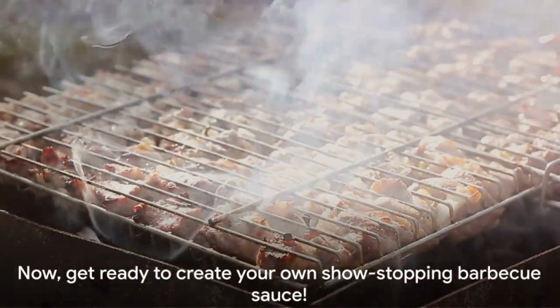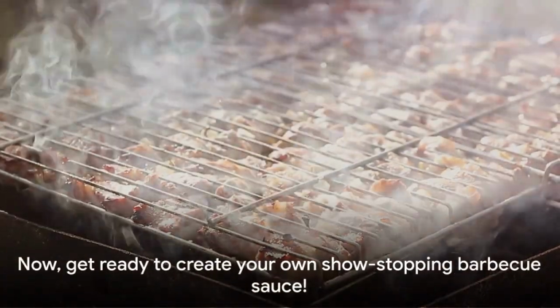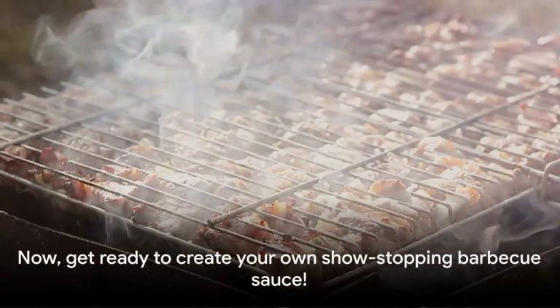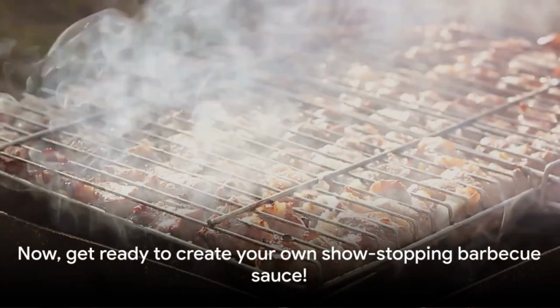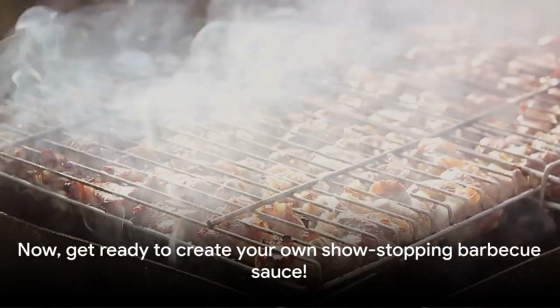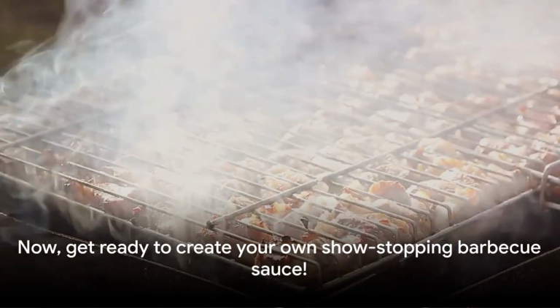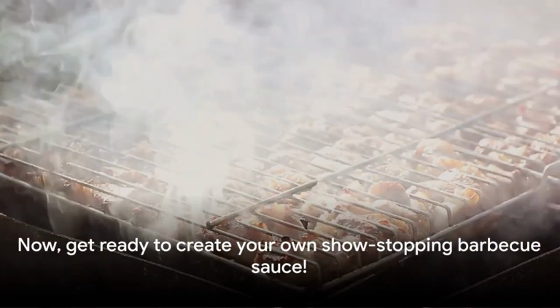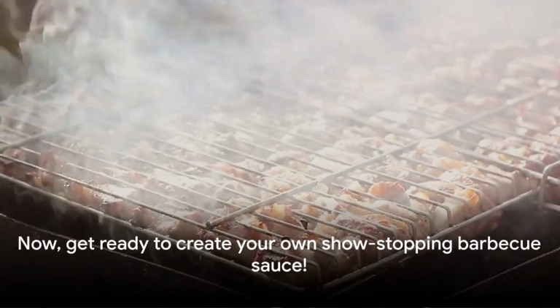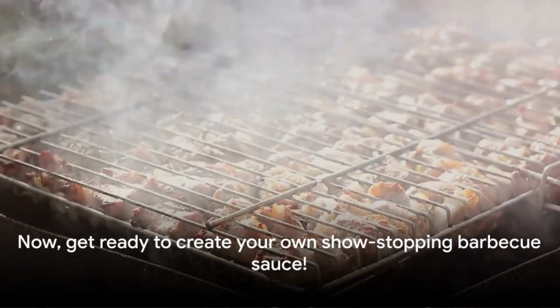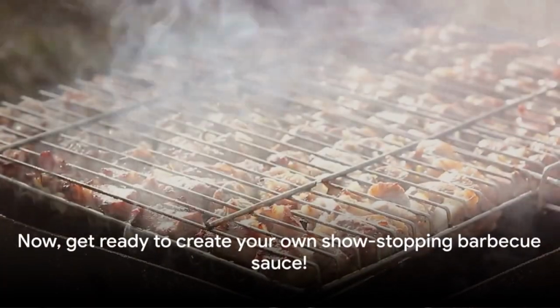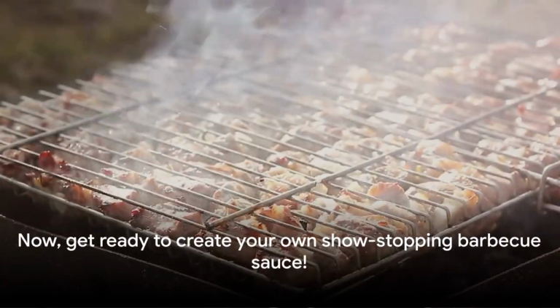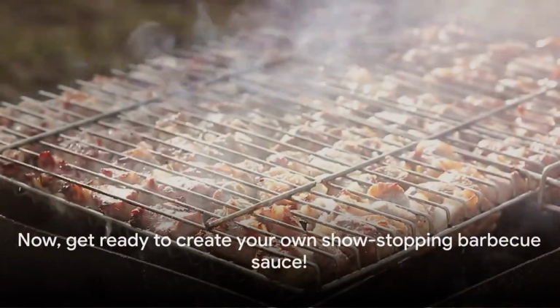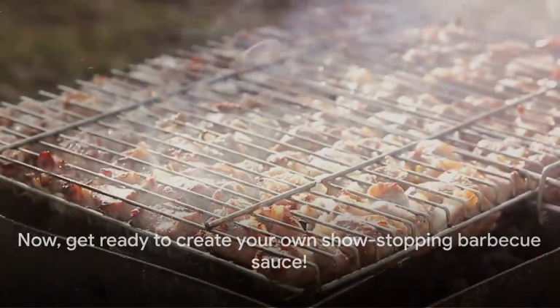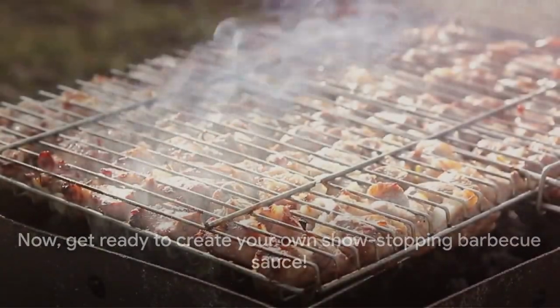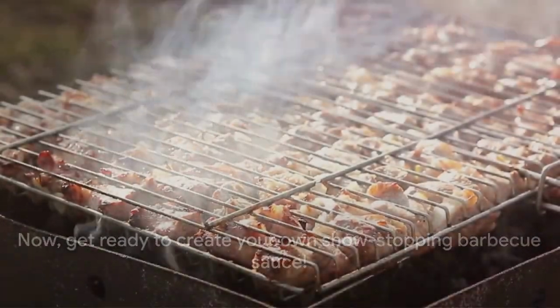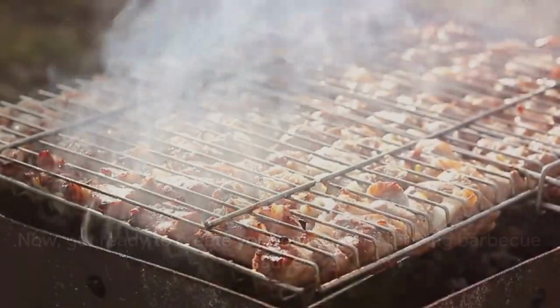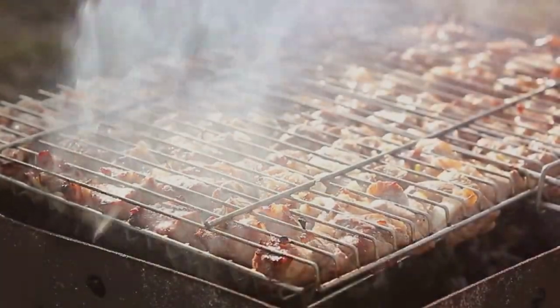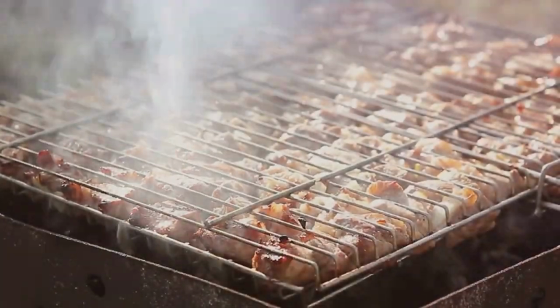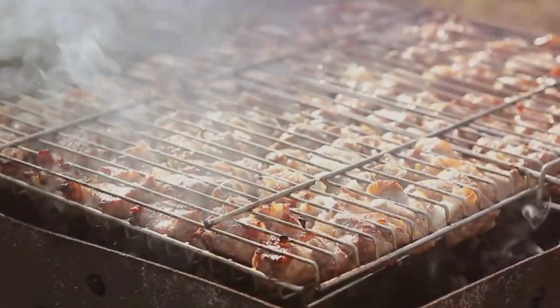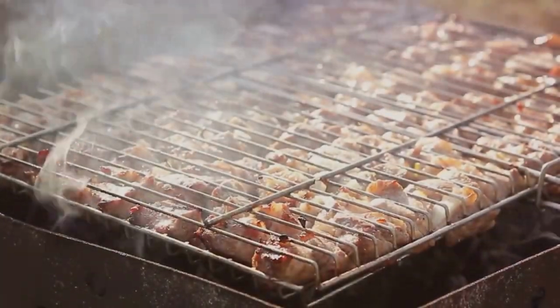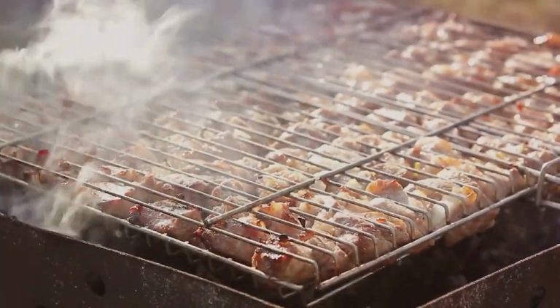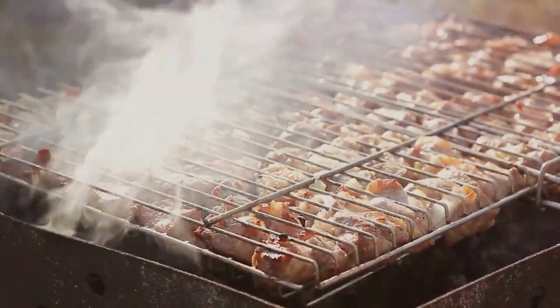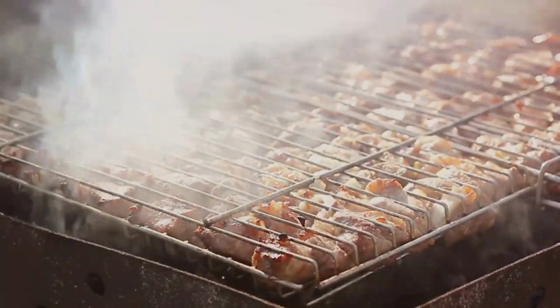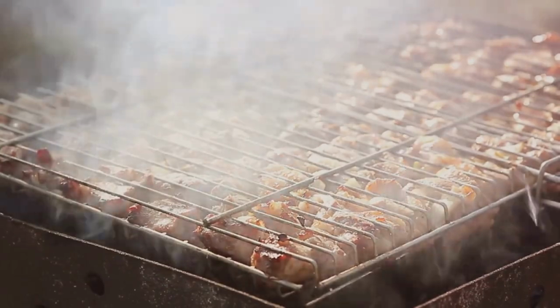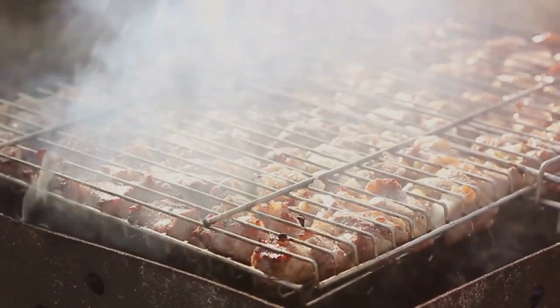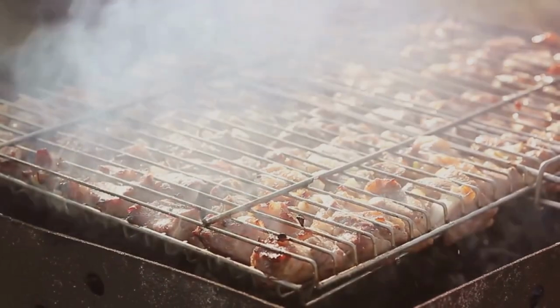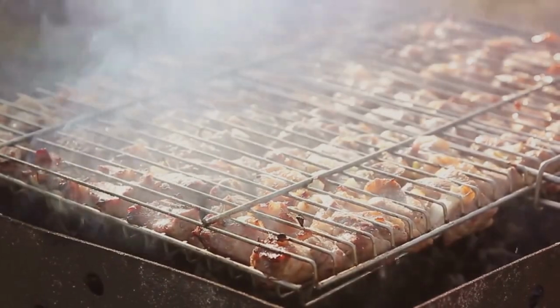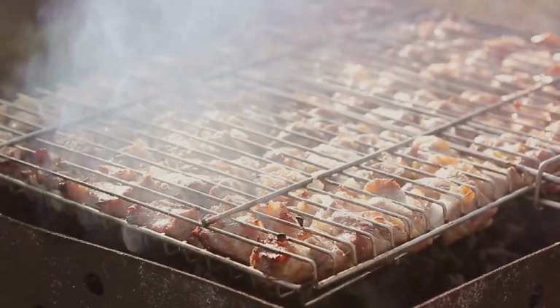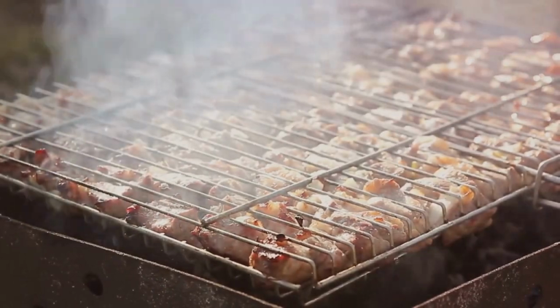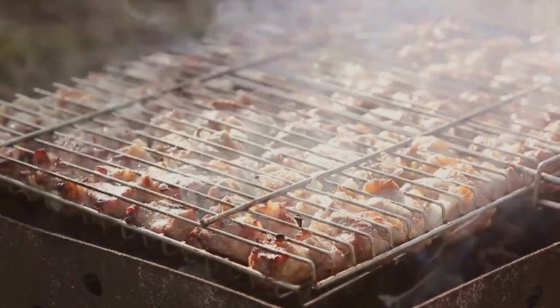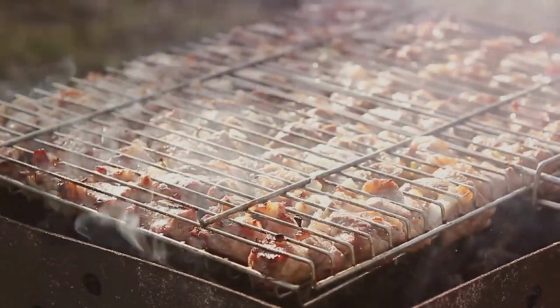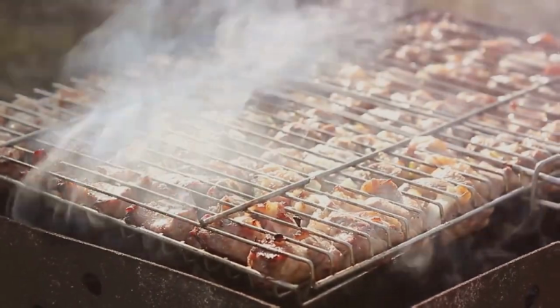Doesn't that make you want to create your own show-stopping barbecue sauce? Stay tuned, as that's precisely what we're about to dive into.